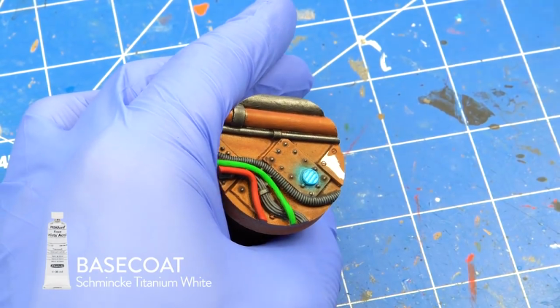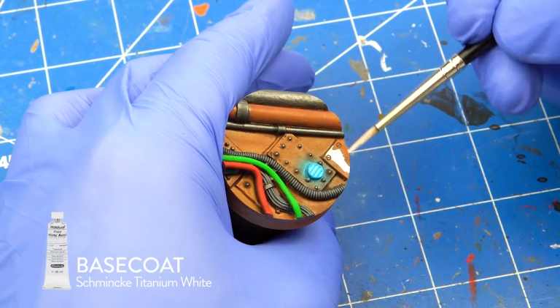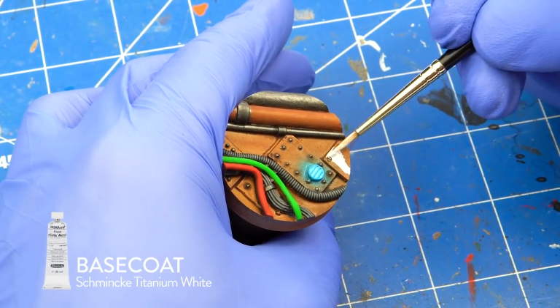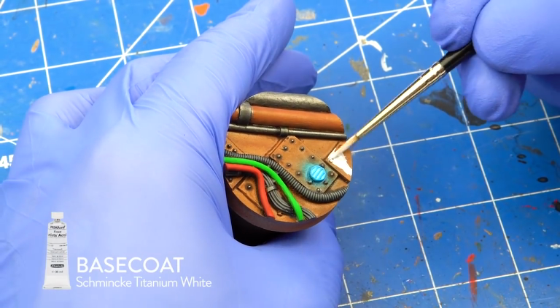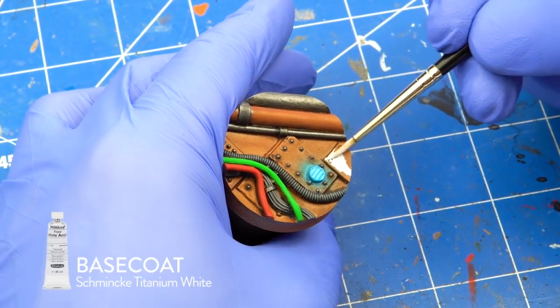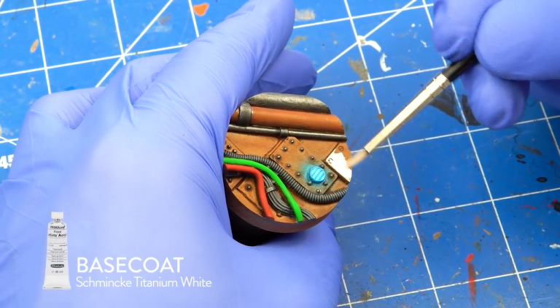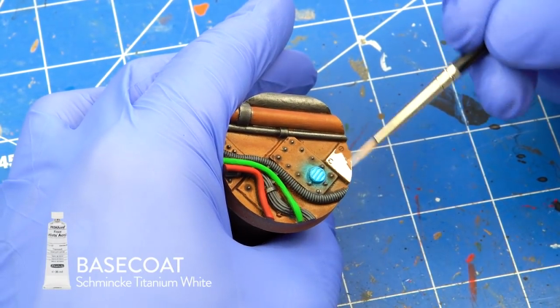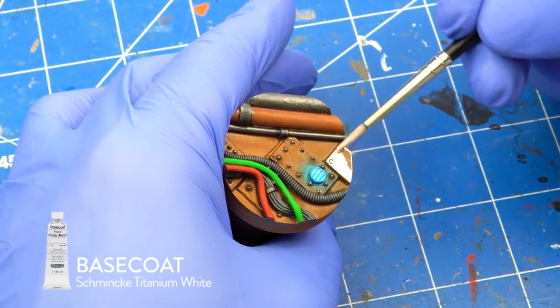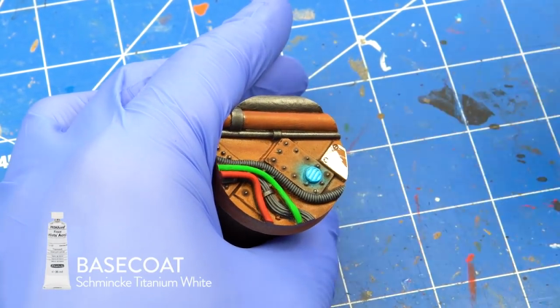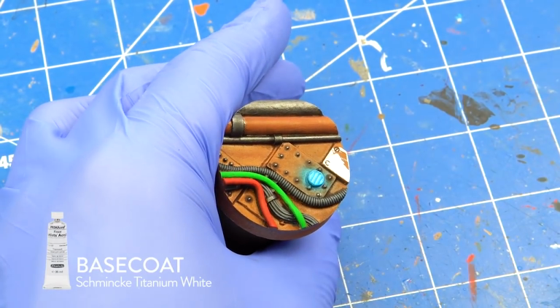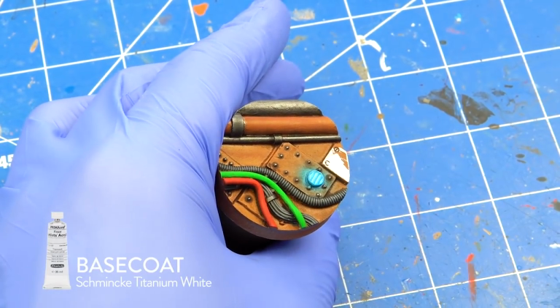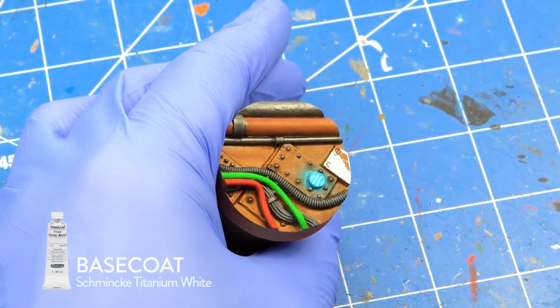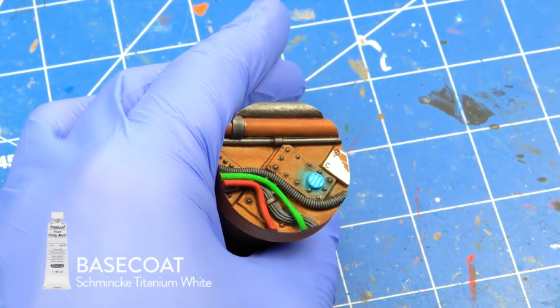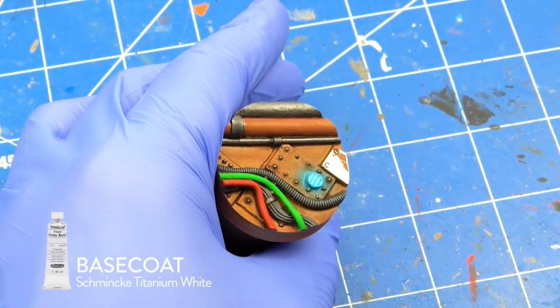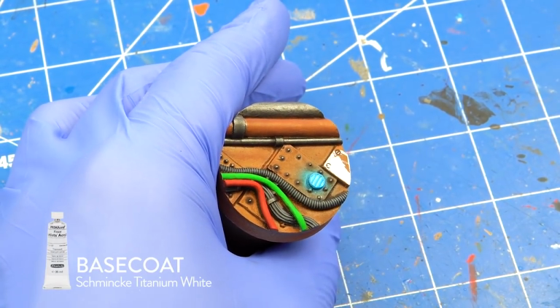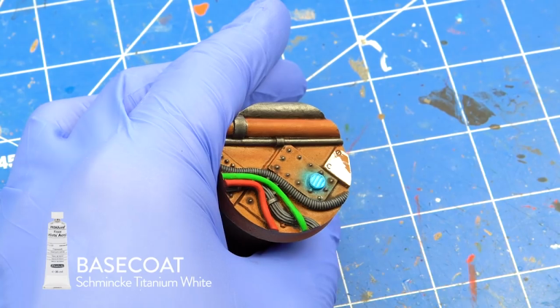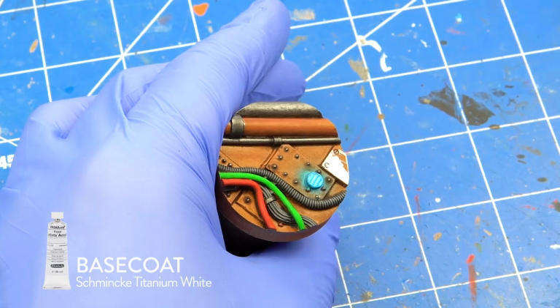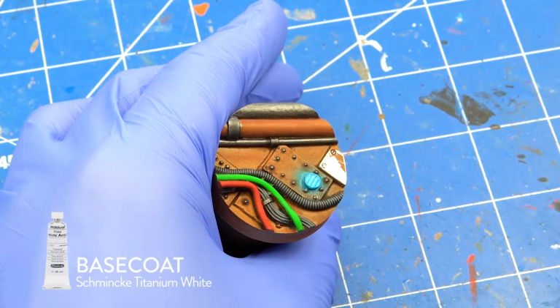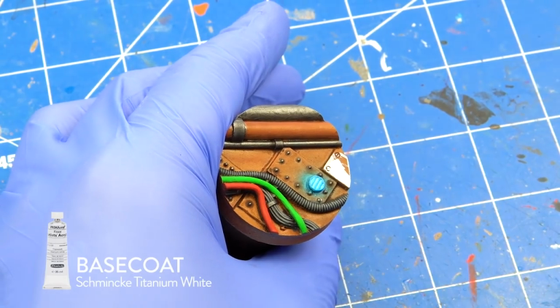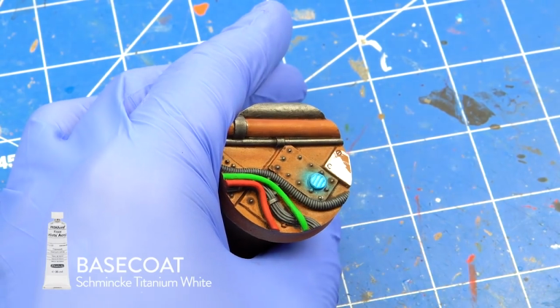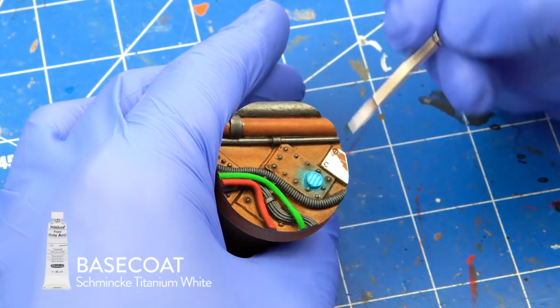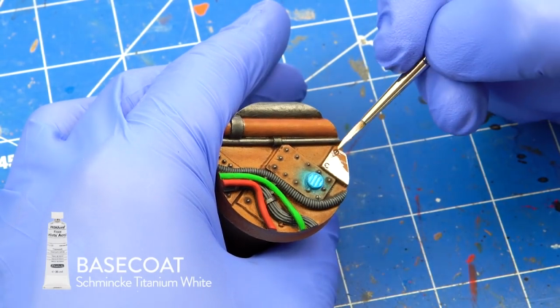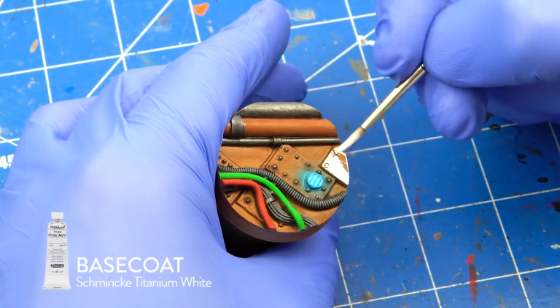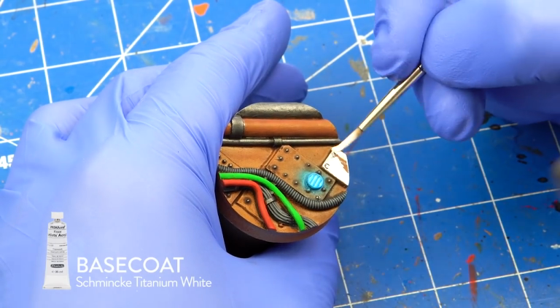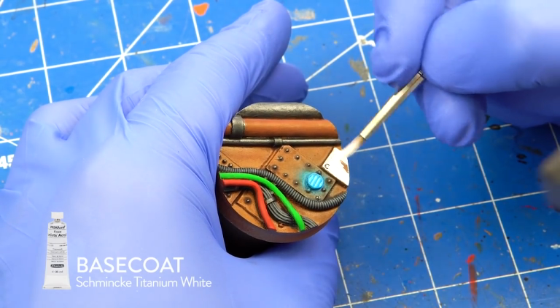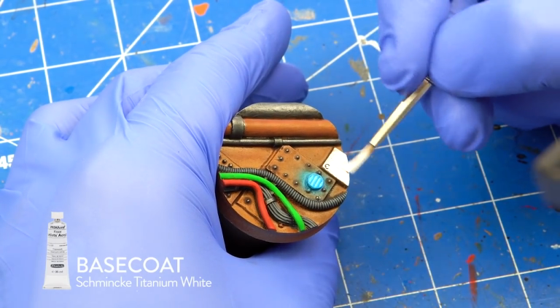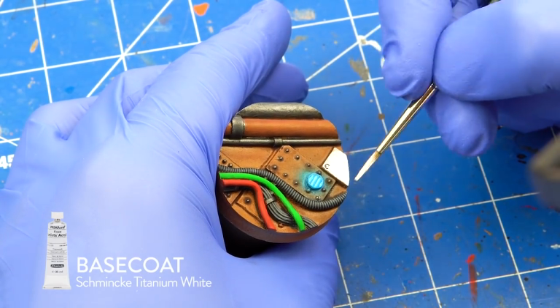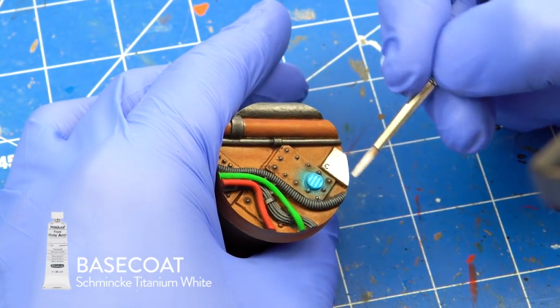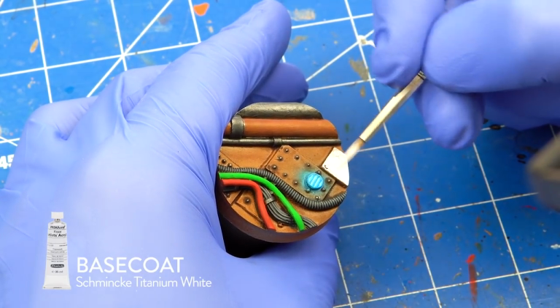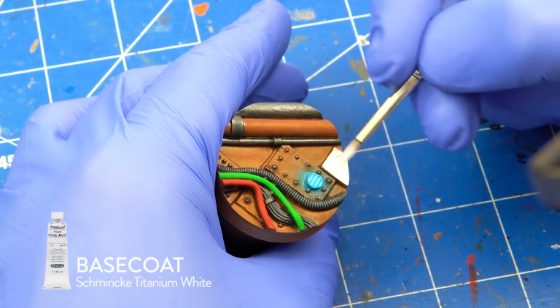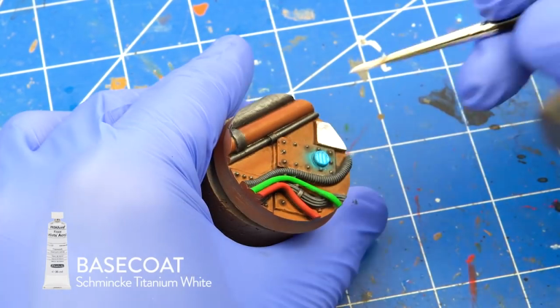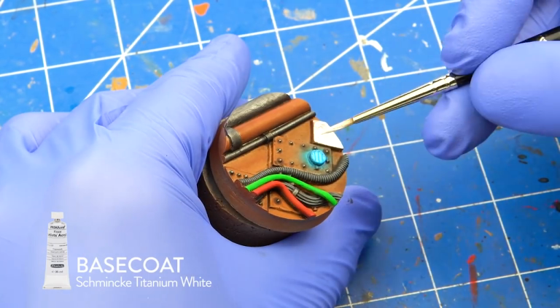I wanted to paint one of the panels yellow, so I first base coated it with Schminke Titanium White and then added a couple of layers of Scale 75 Sol Yellow.